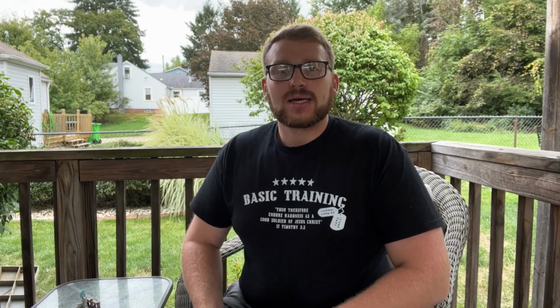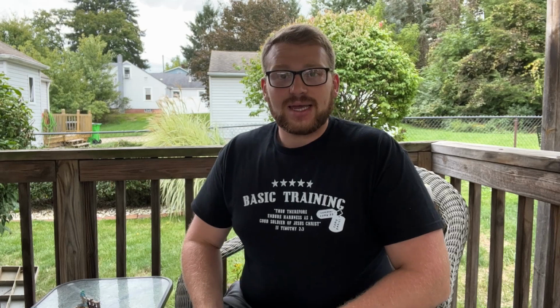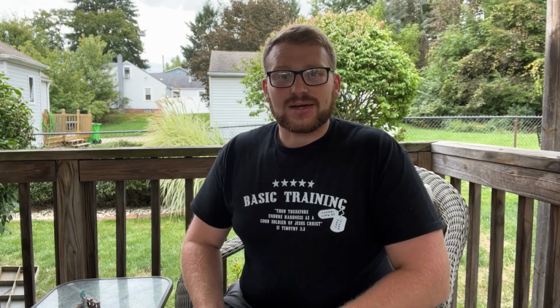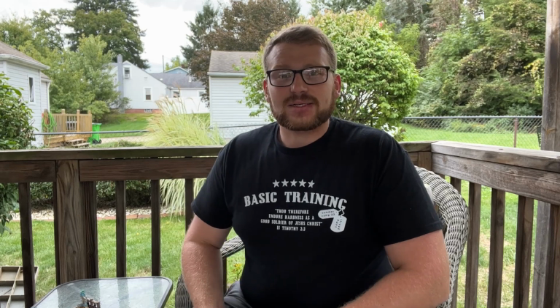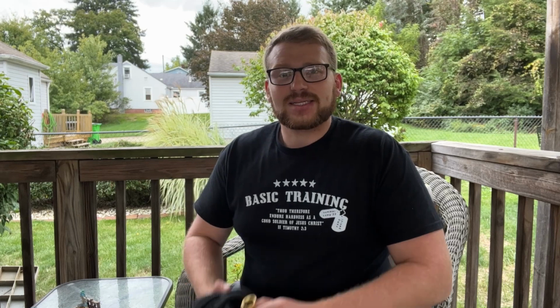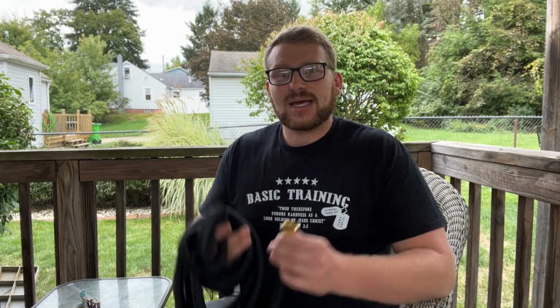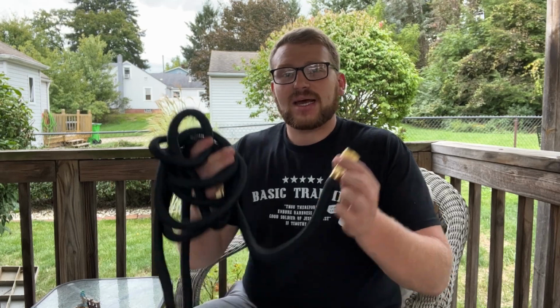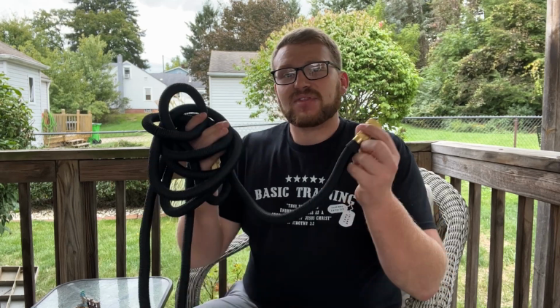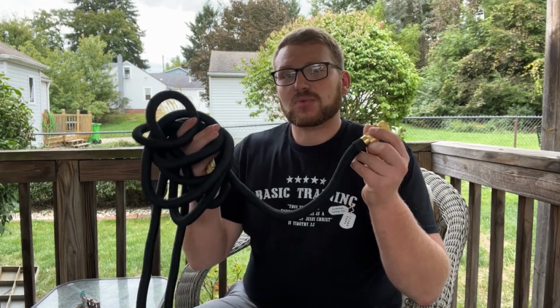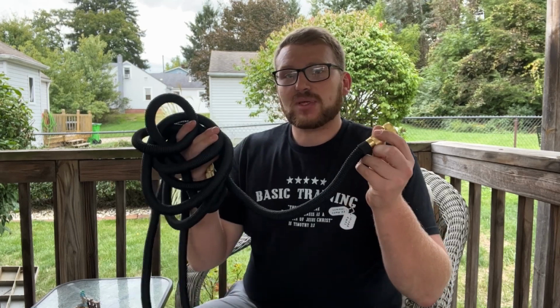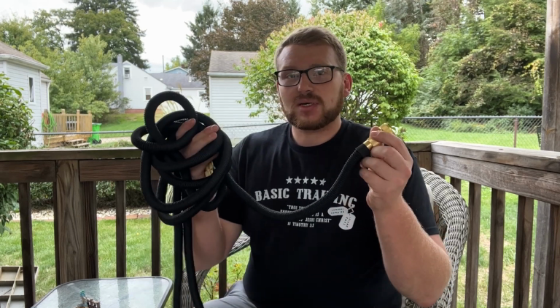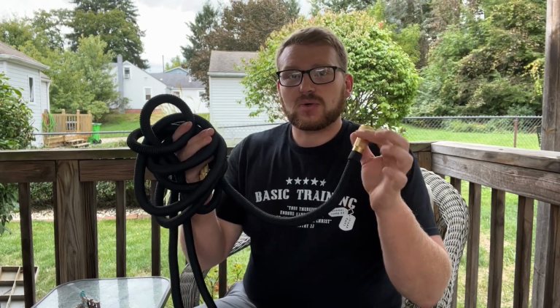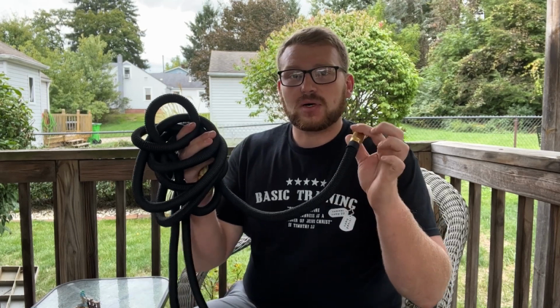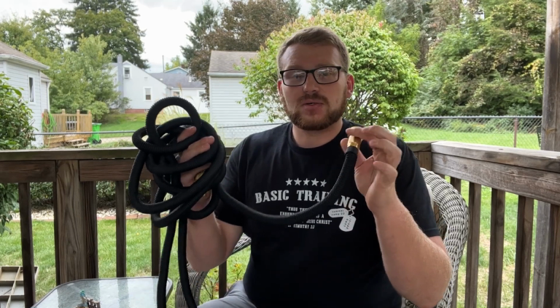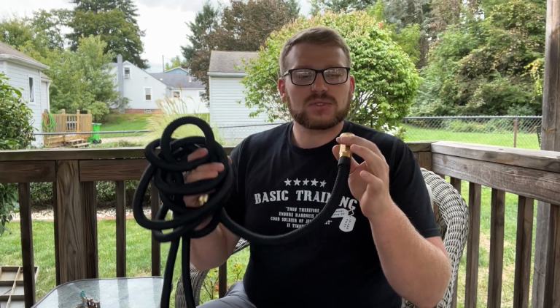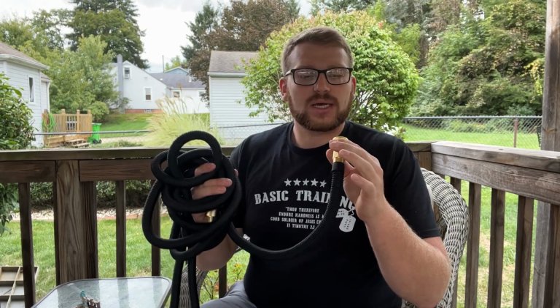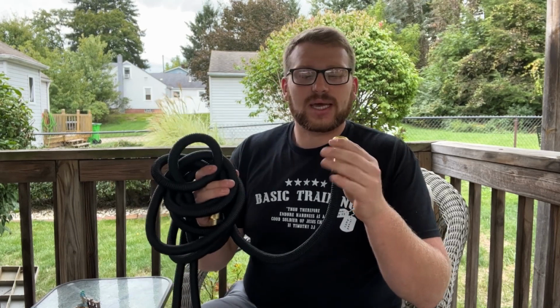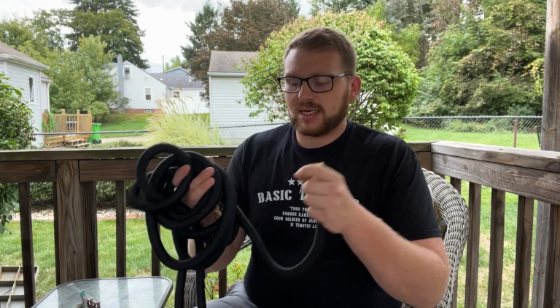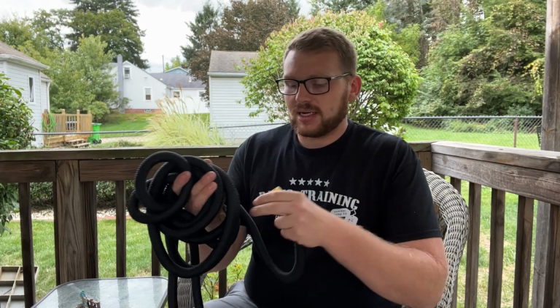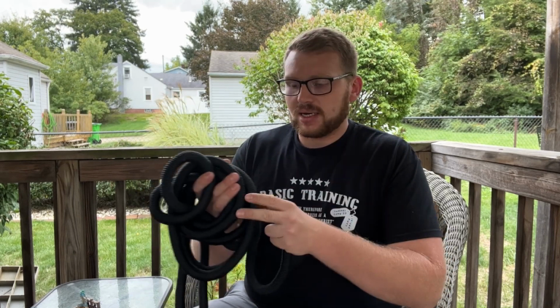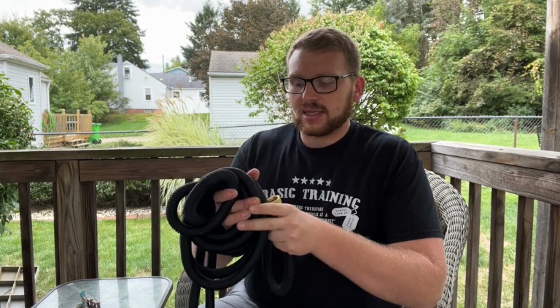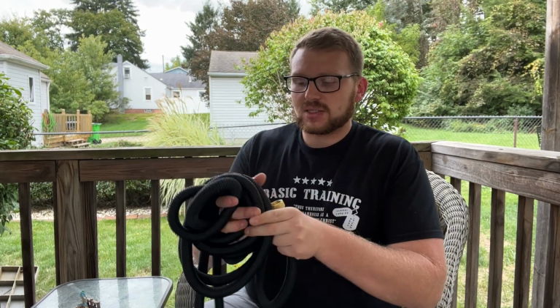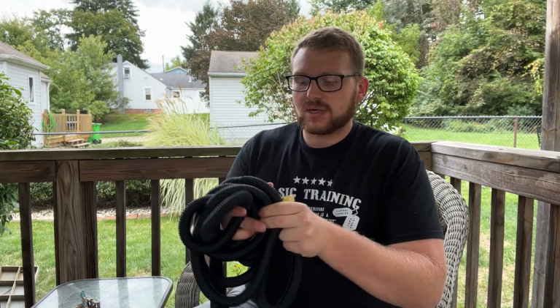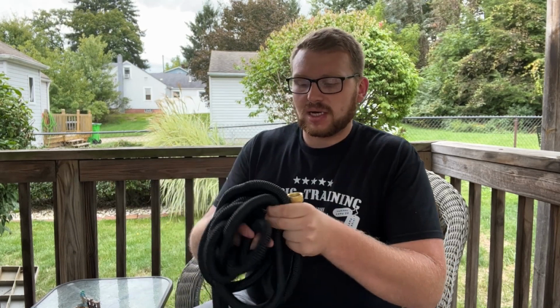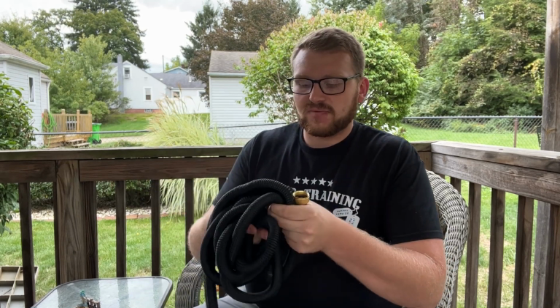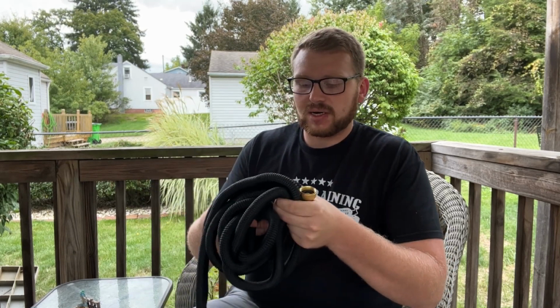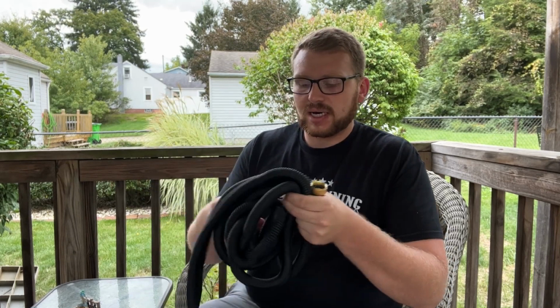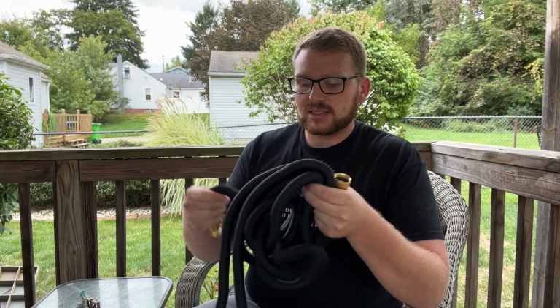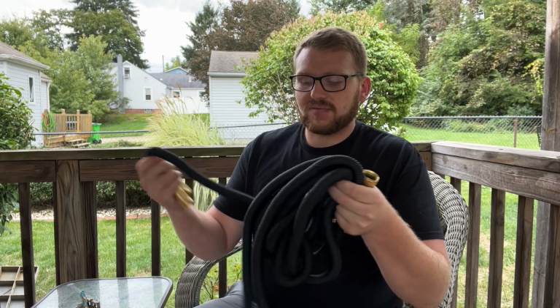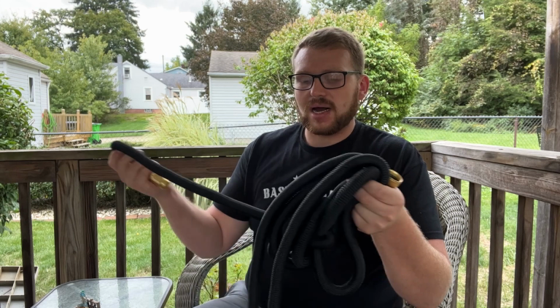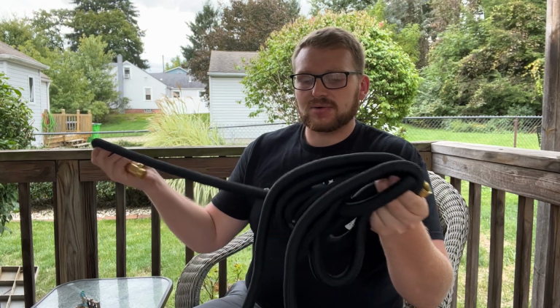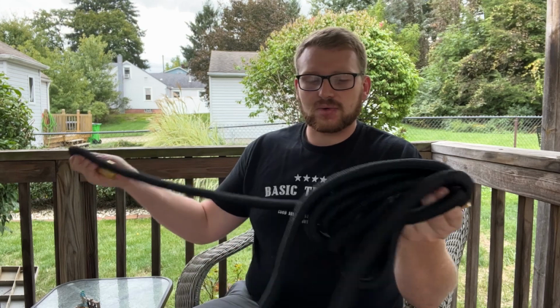Hey there! Today I have this really cool hose and this works out very nicely for outdoors.